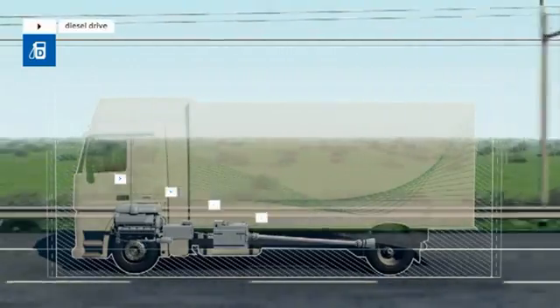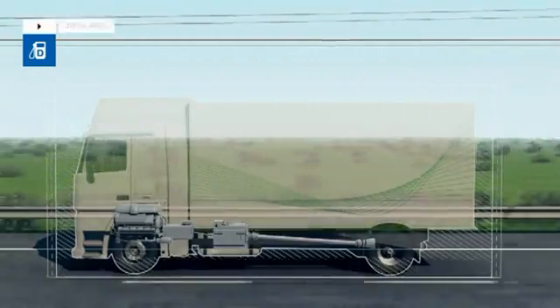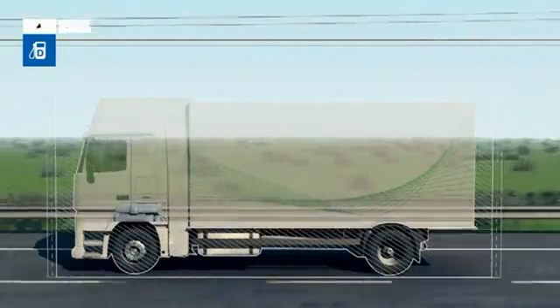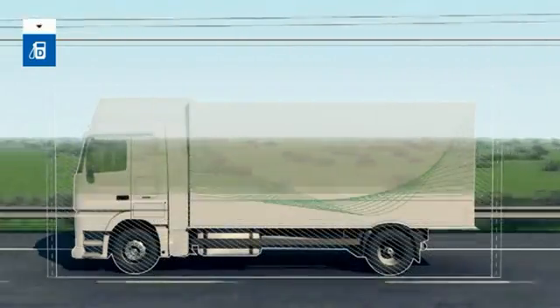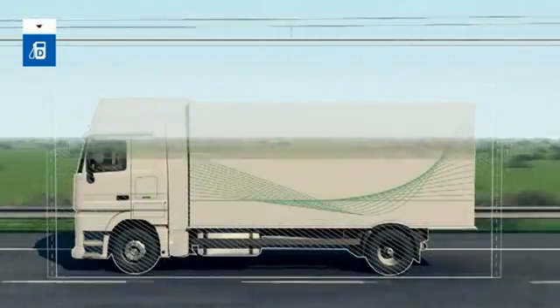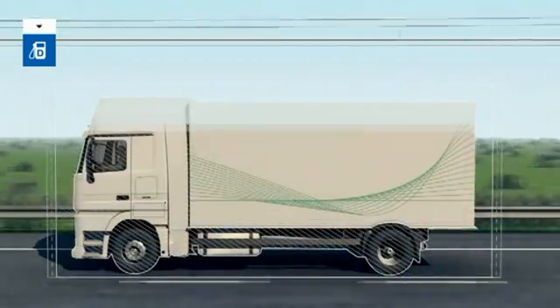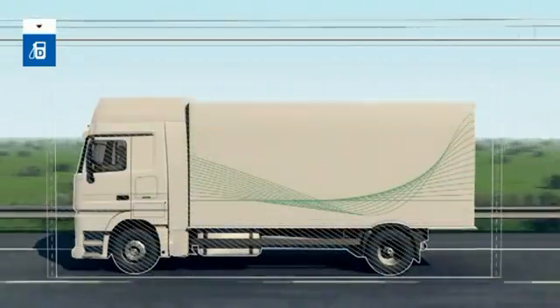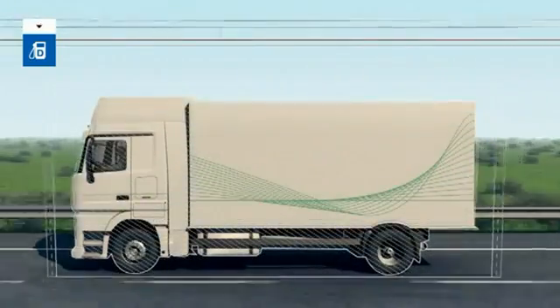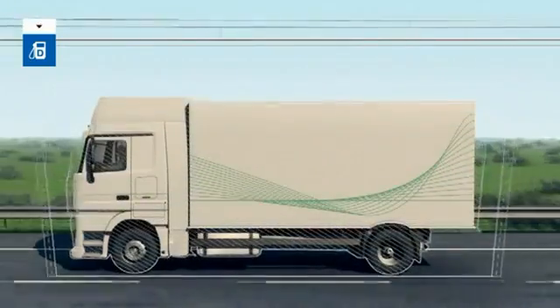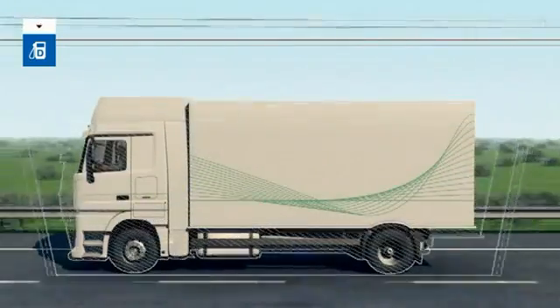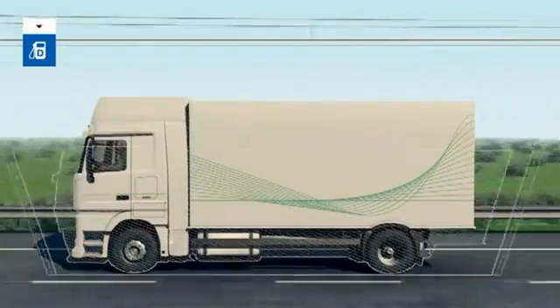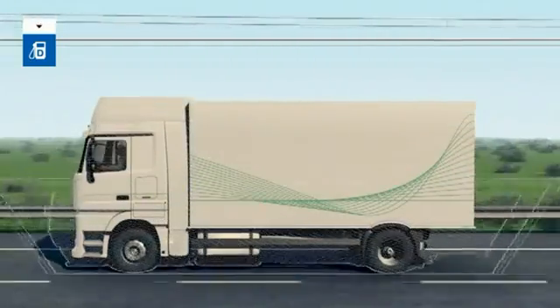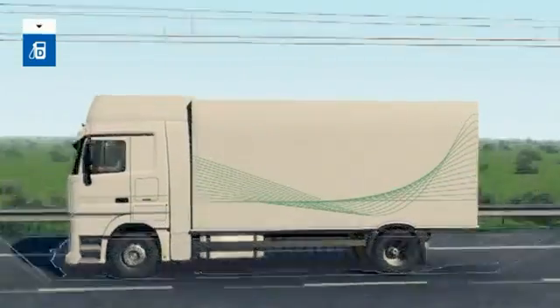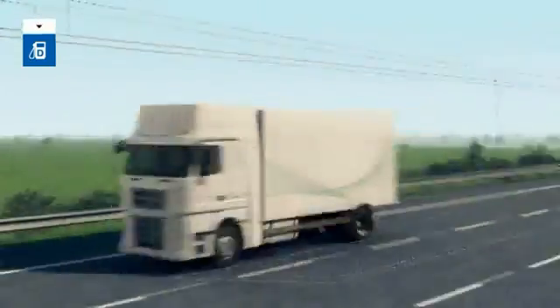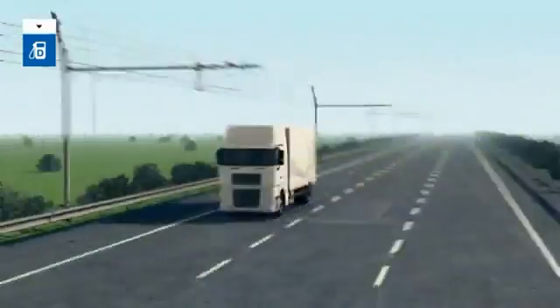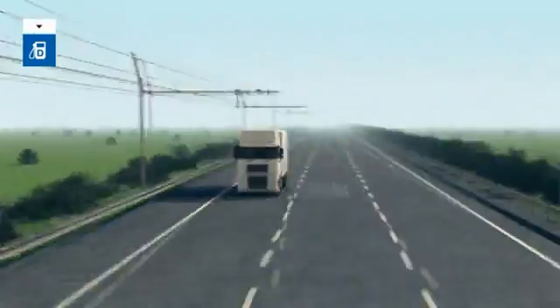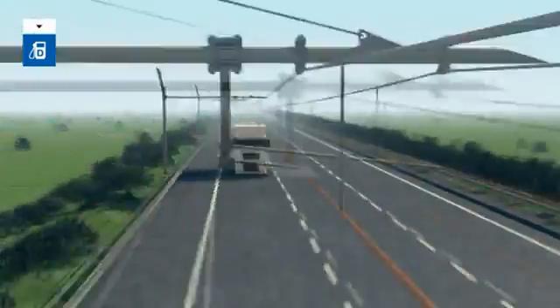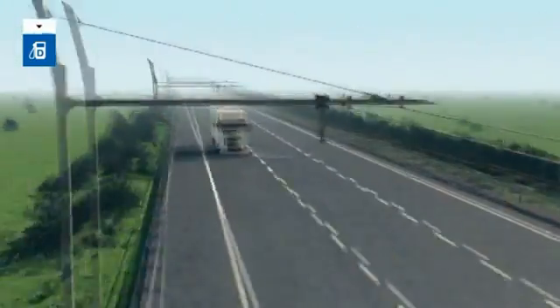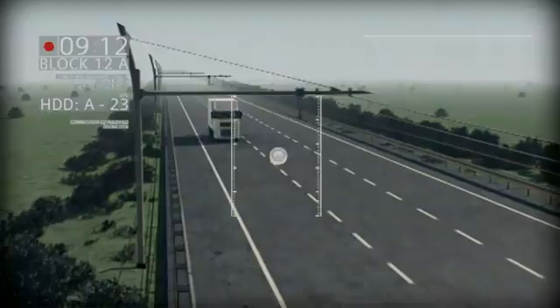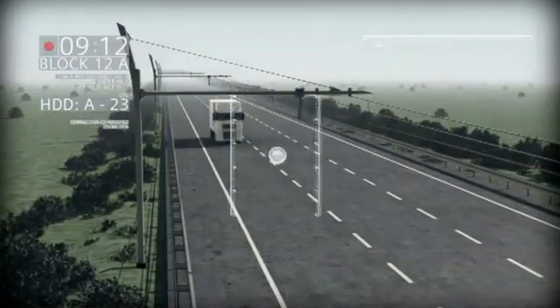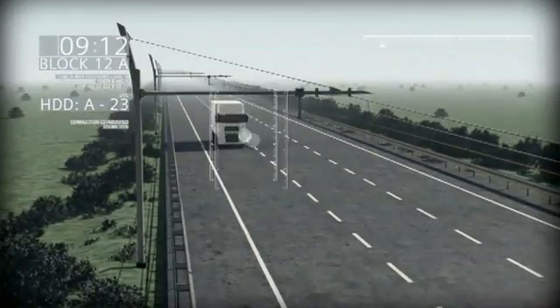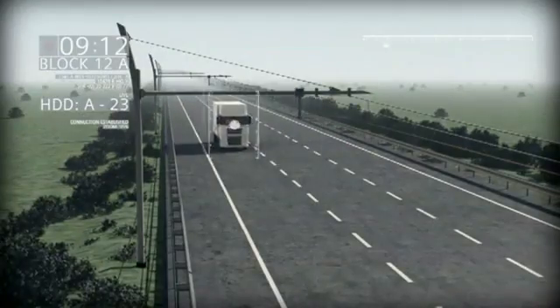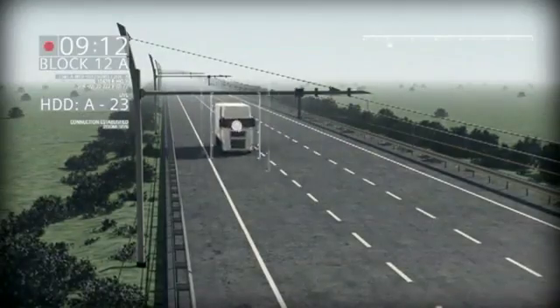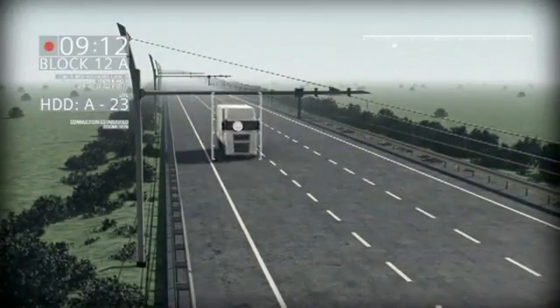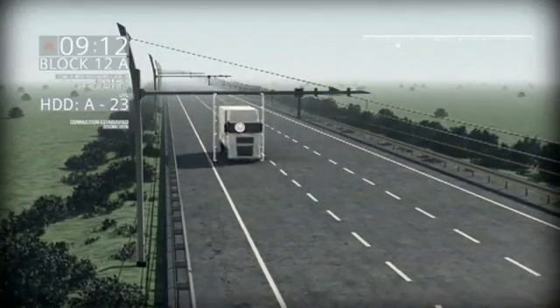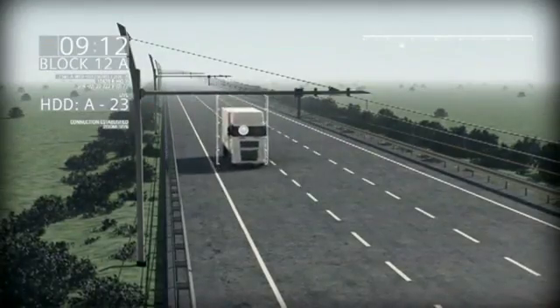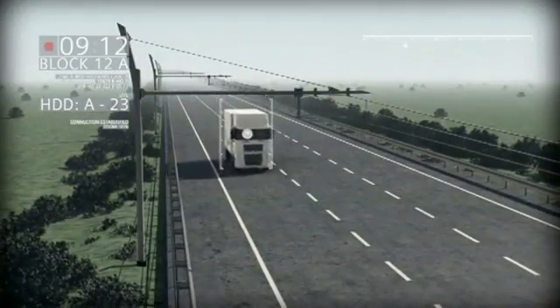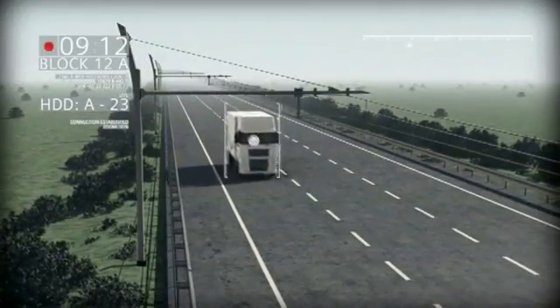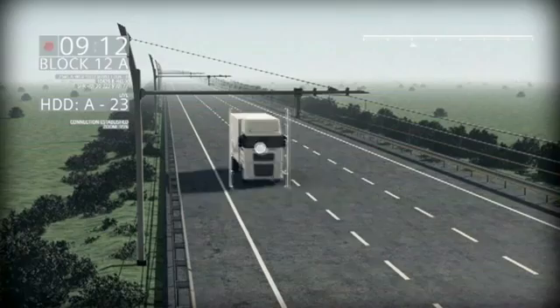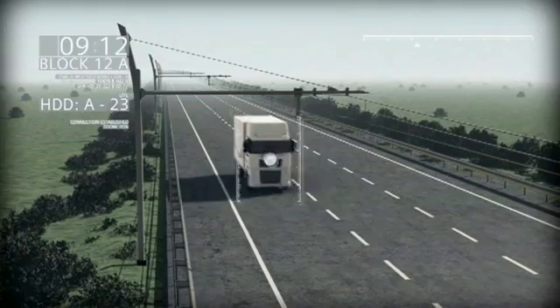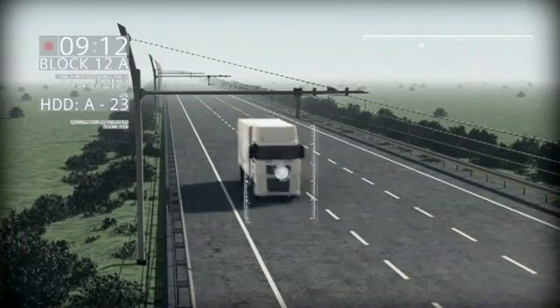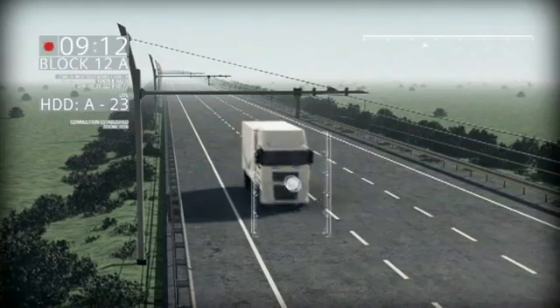In contrast to conventional trucks, the Siemens E-Highway vehicles can also be powered electrically.